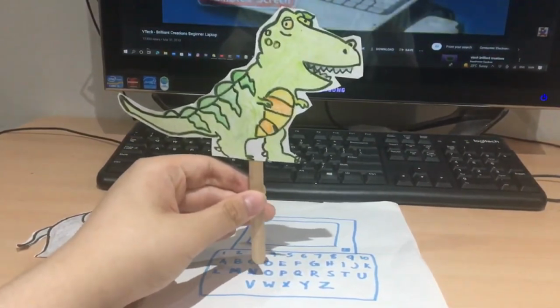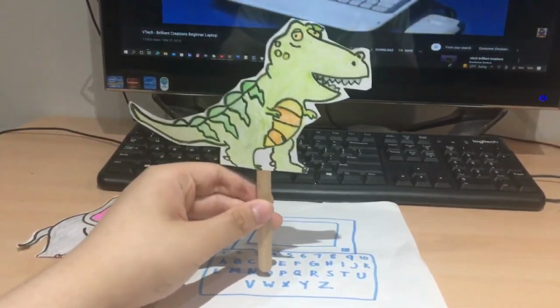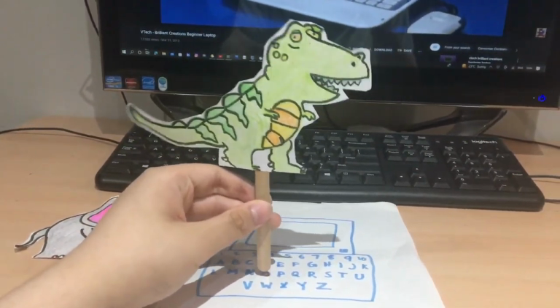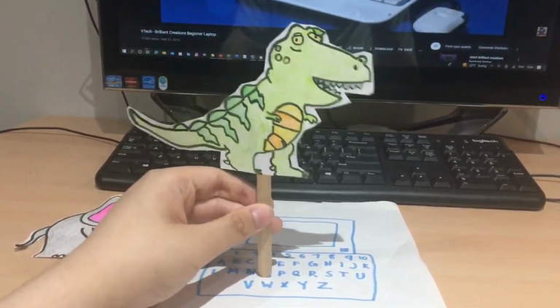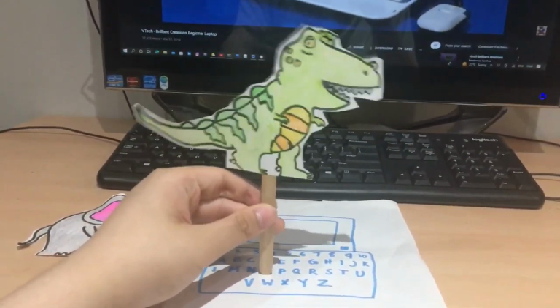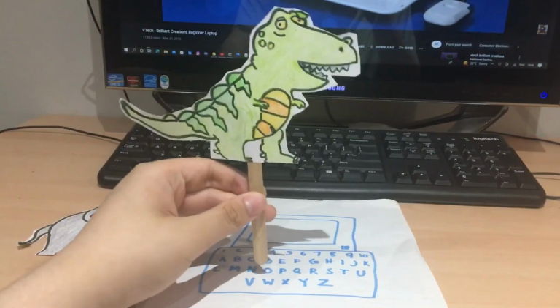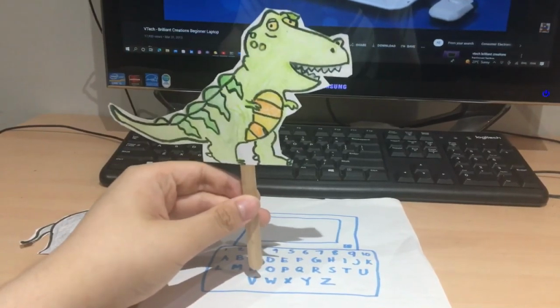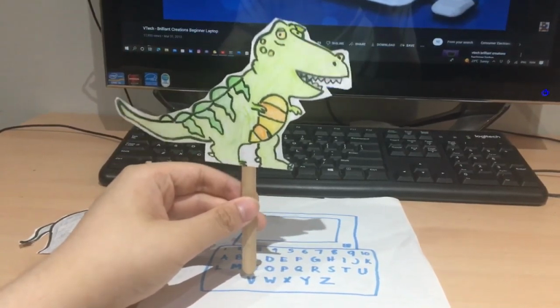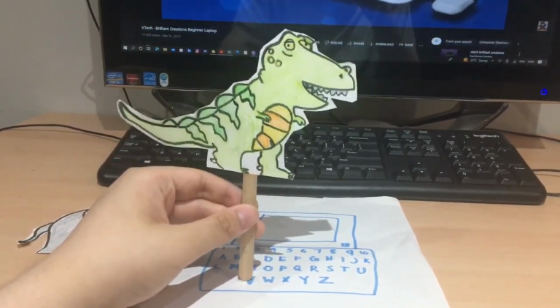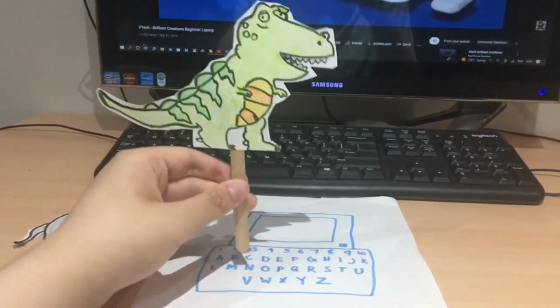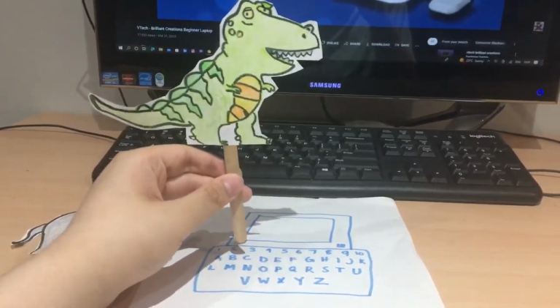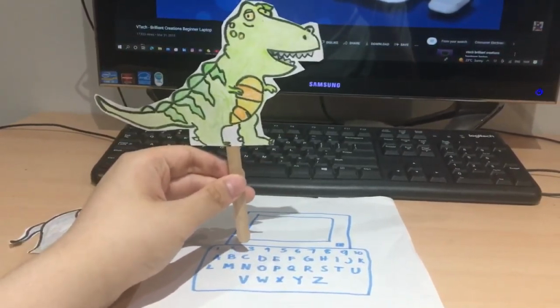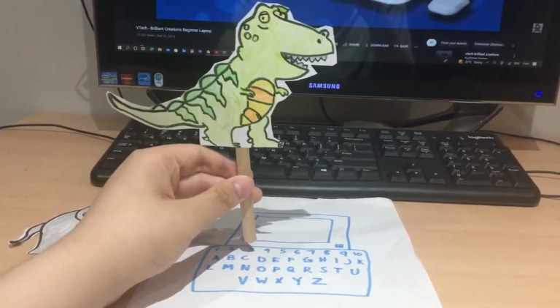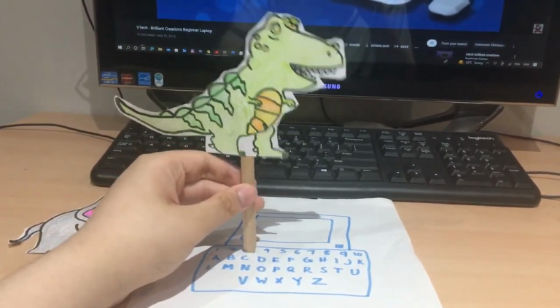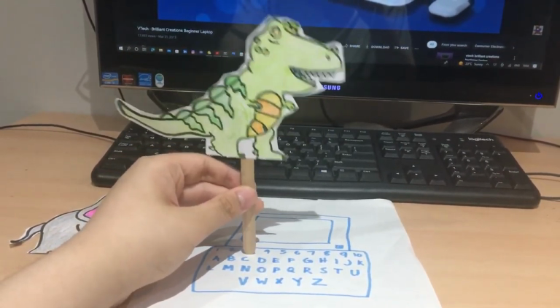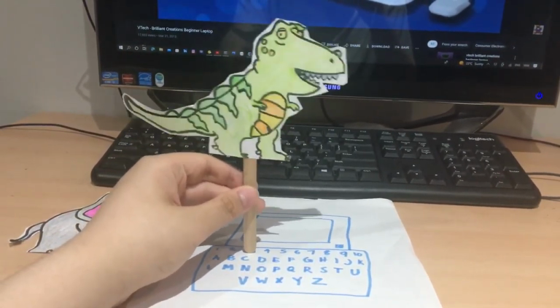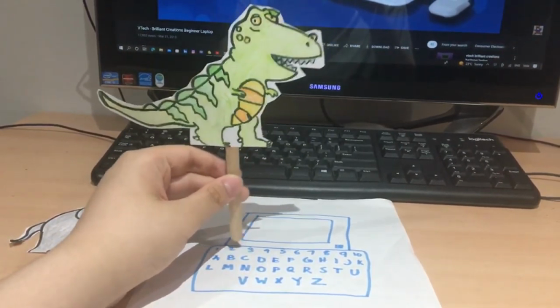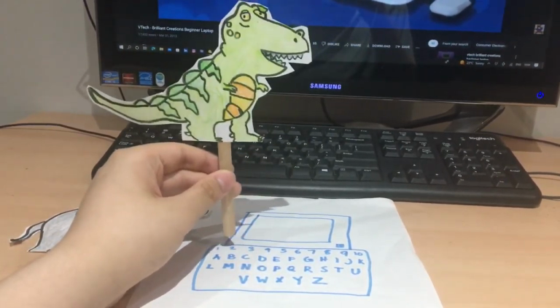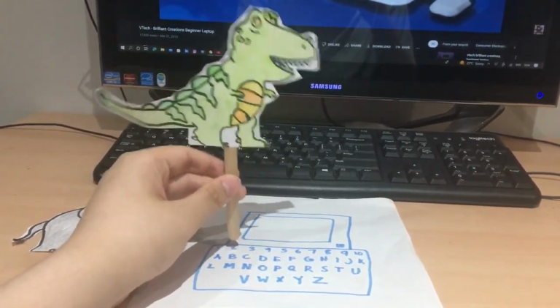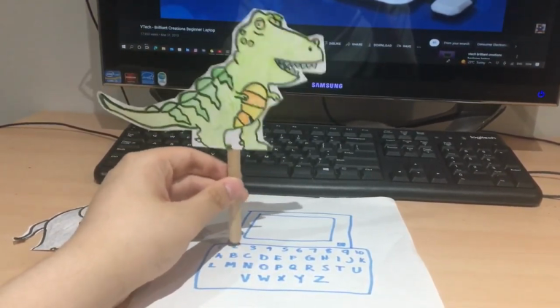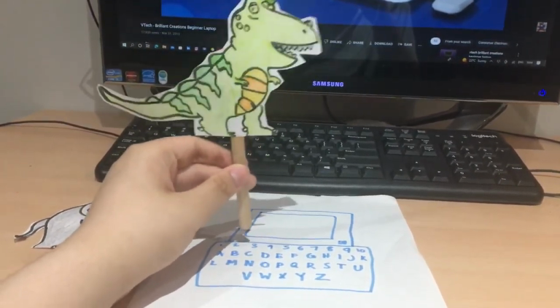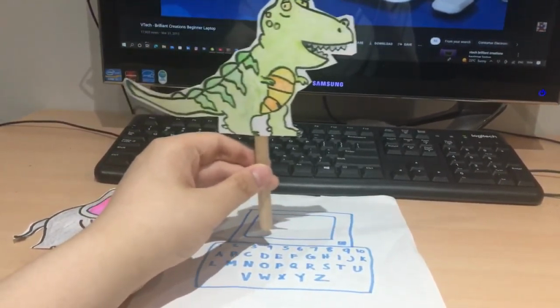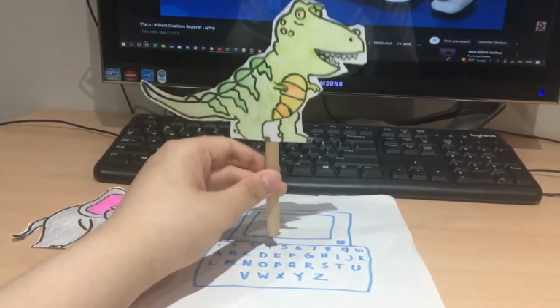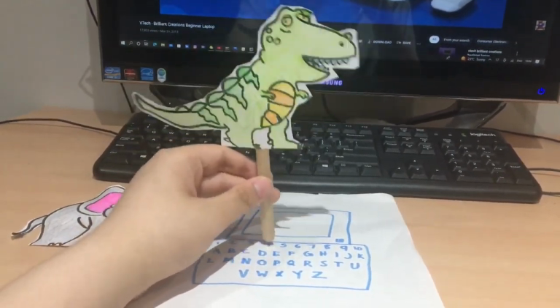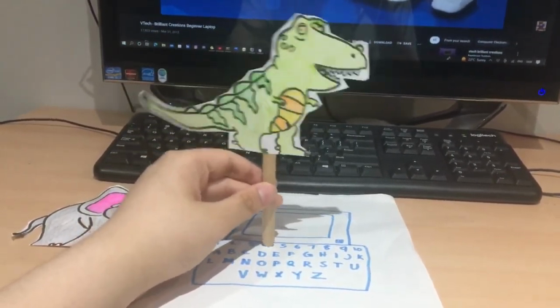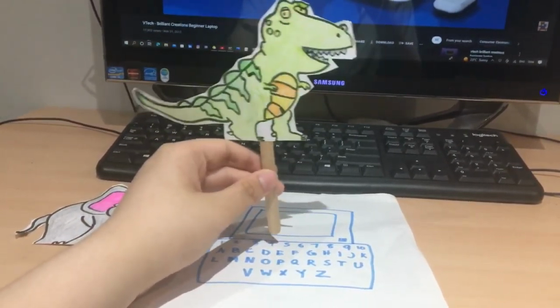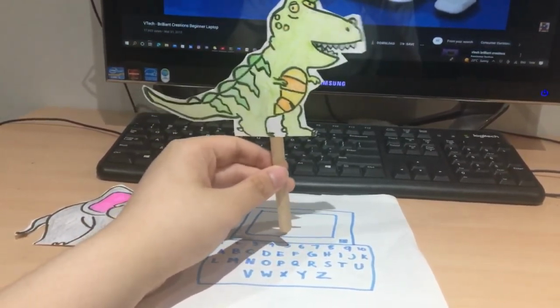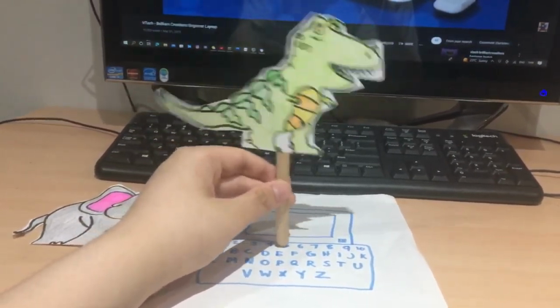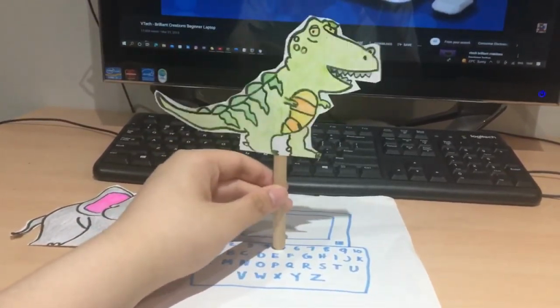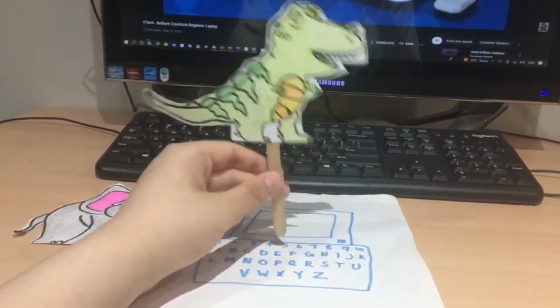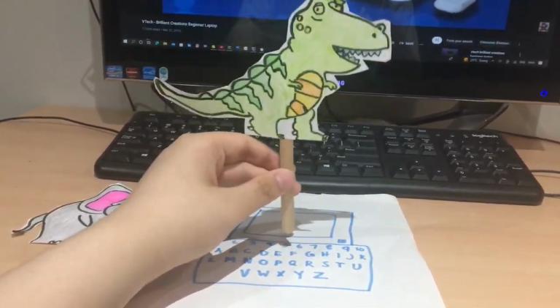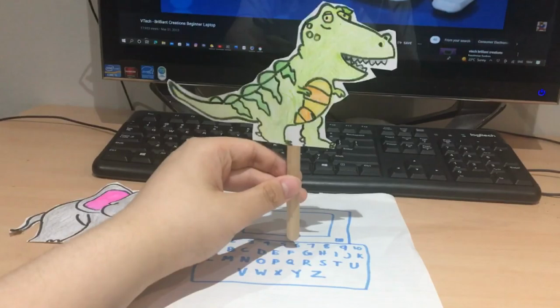The Beginner Laptop helps your child develop skills in math, language, logic, creativity, and more.